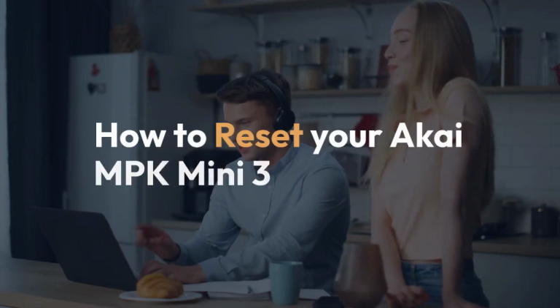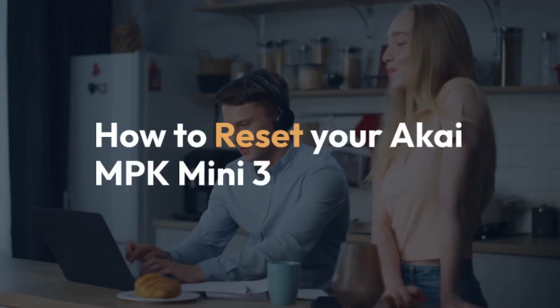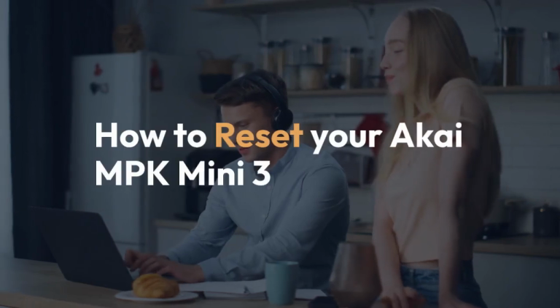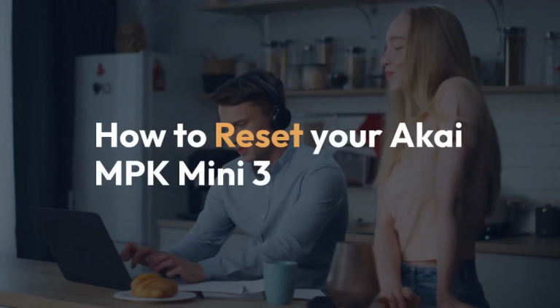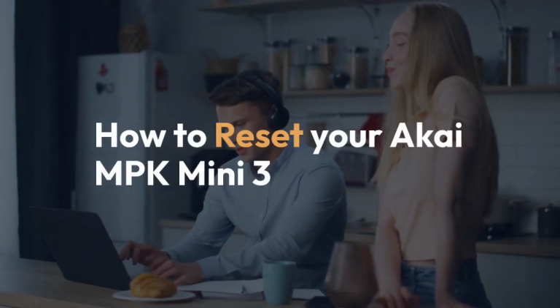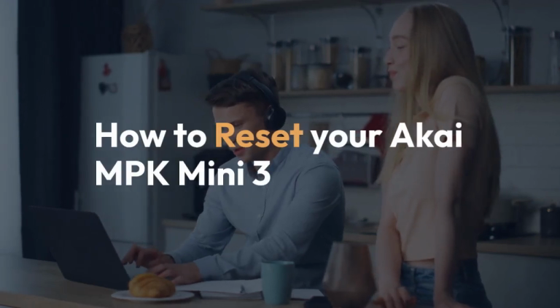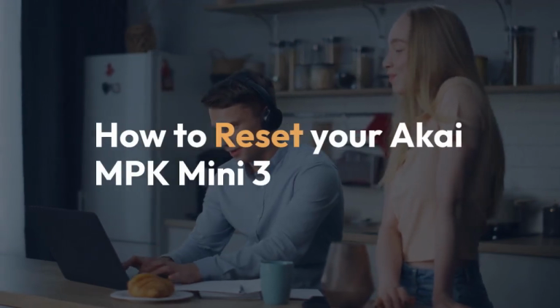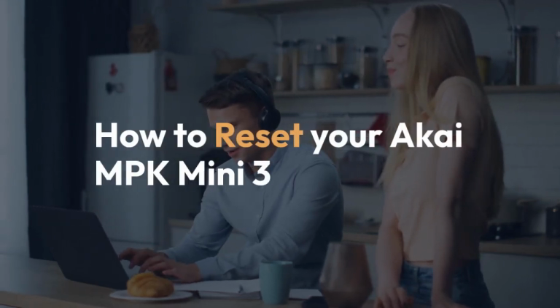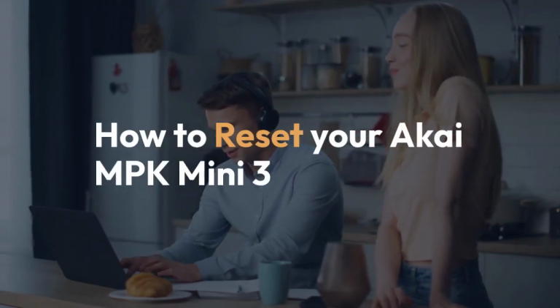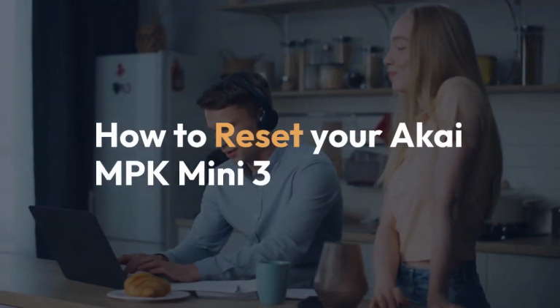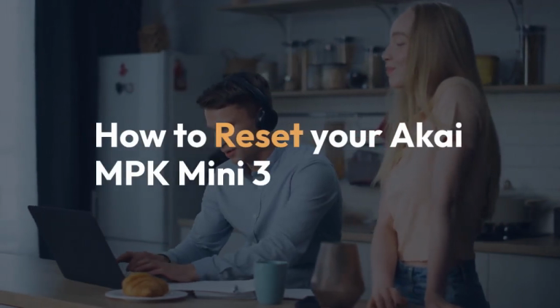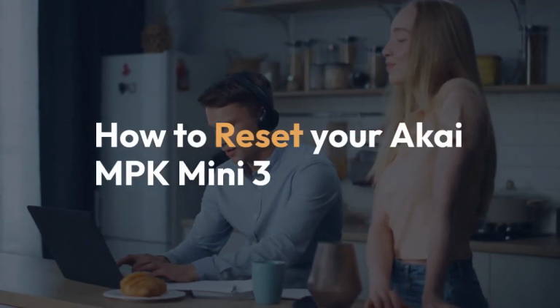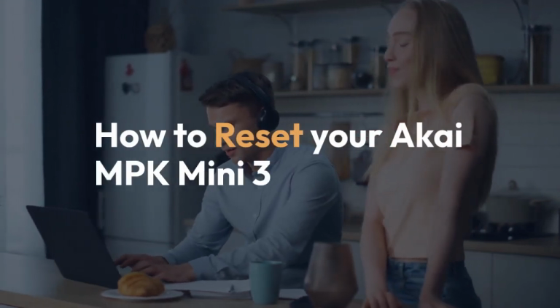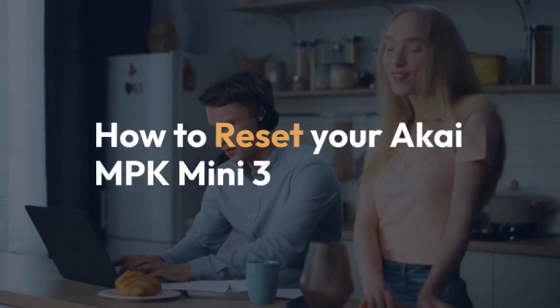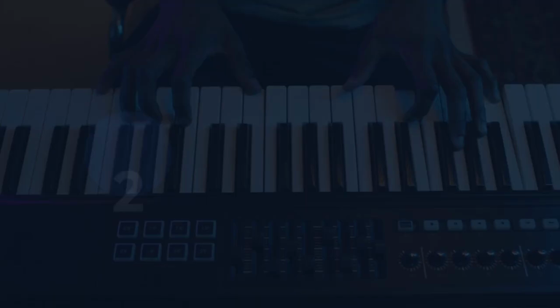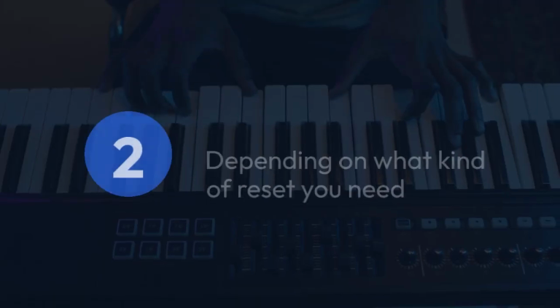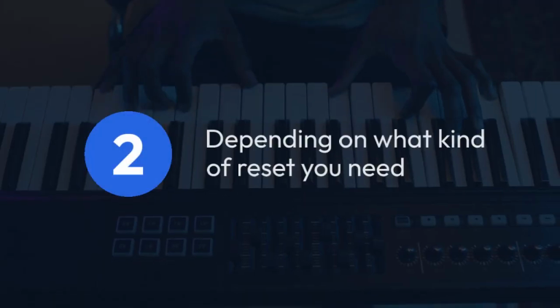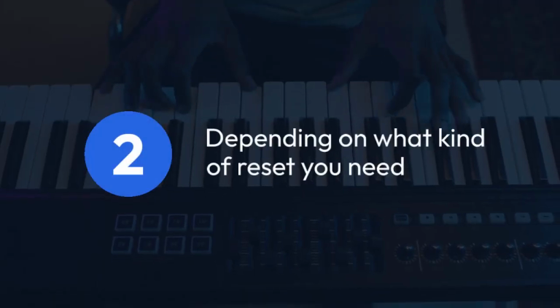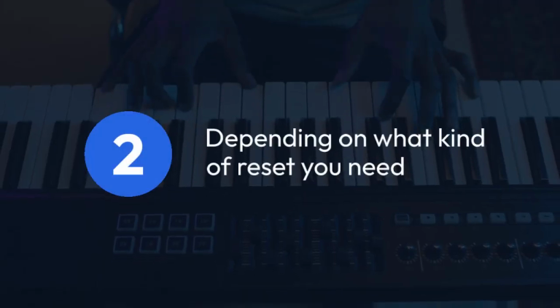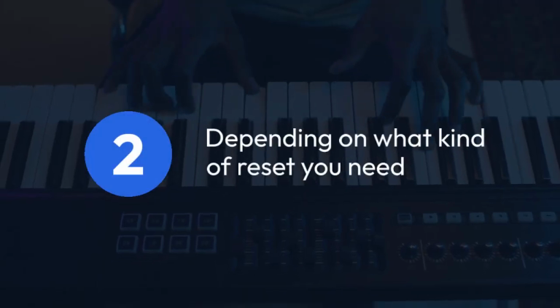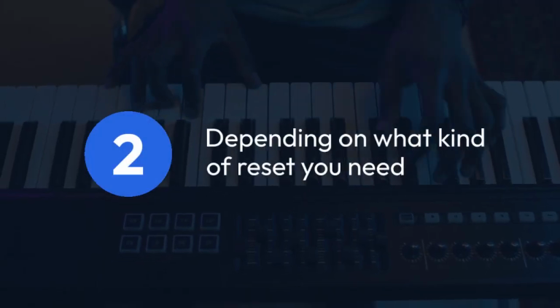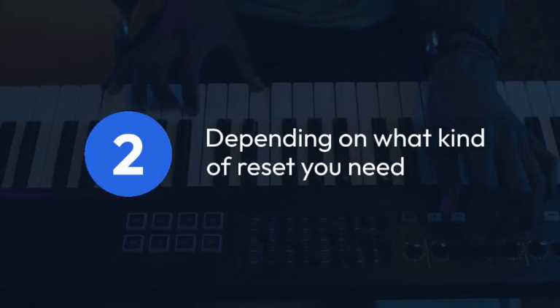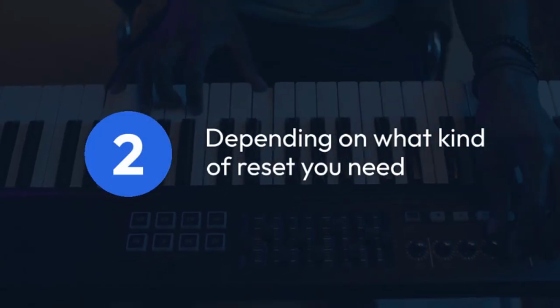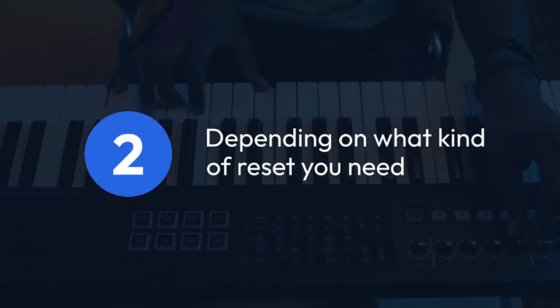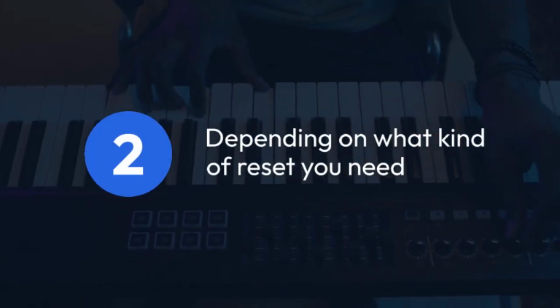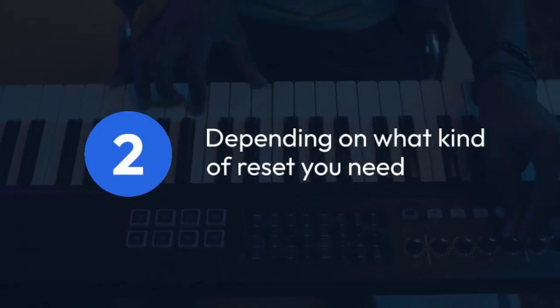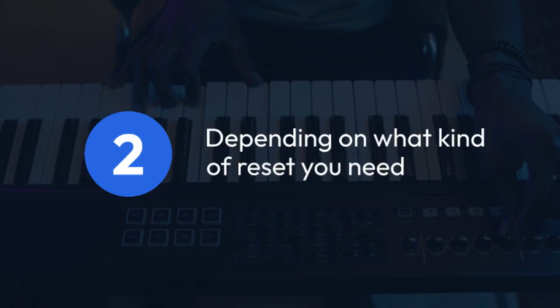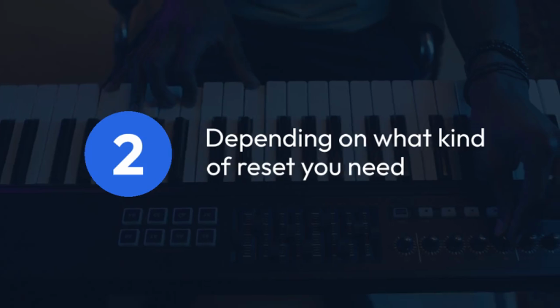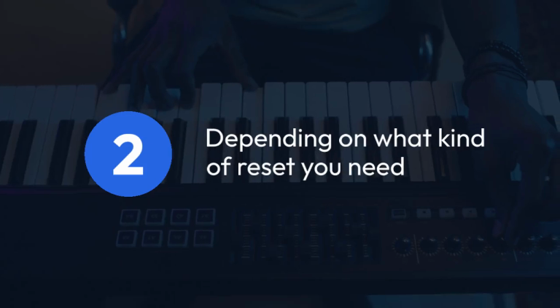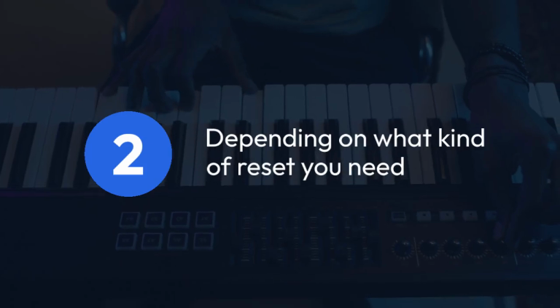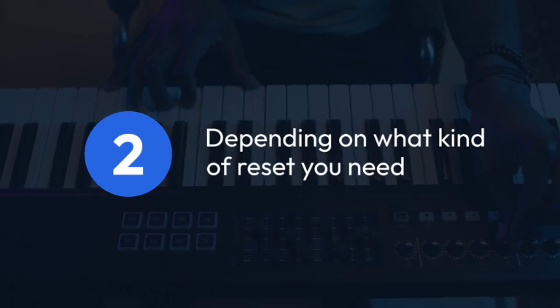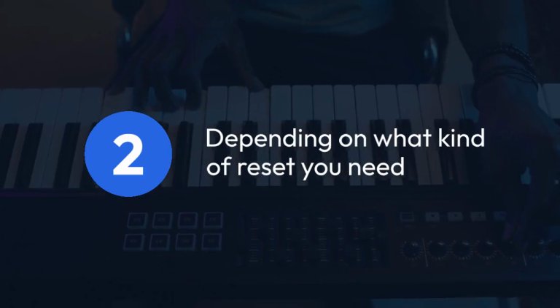We're going to explain how to reset your Akai MPK Mini 3. There are actually a couple of ways to reset it, depending on what kind of reset you need.